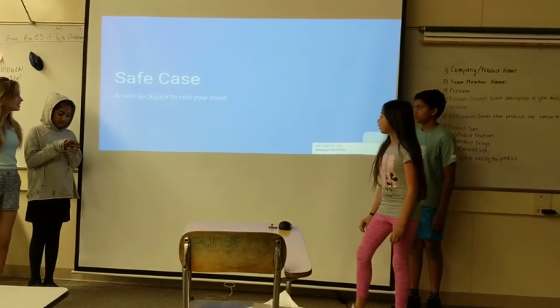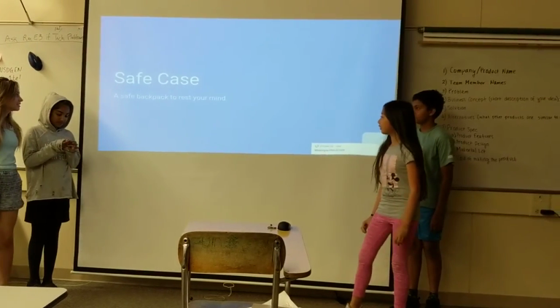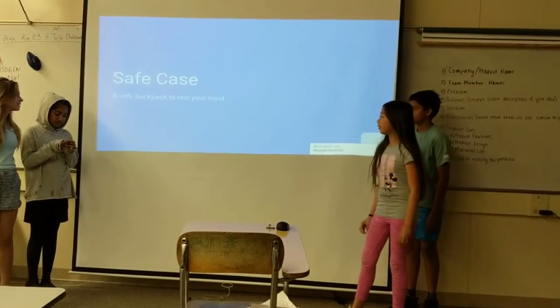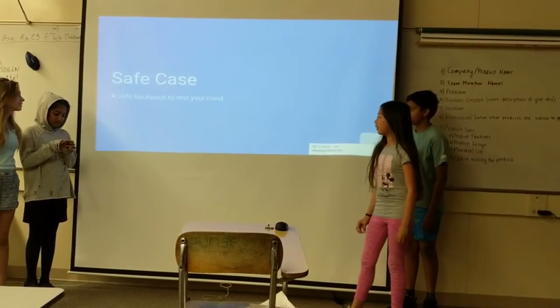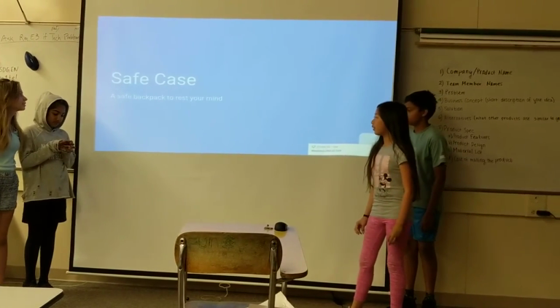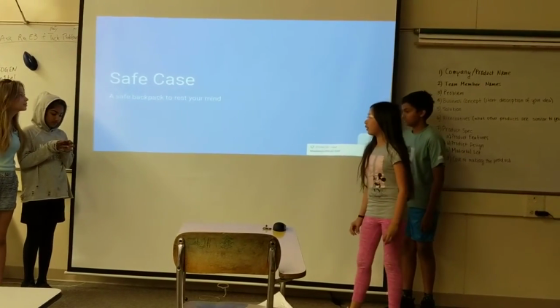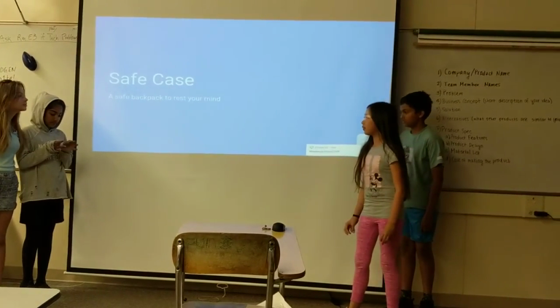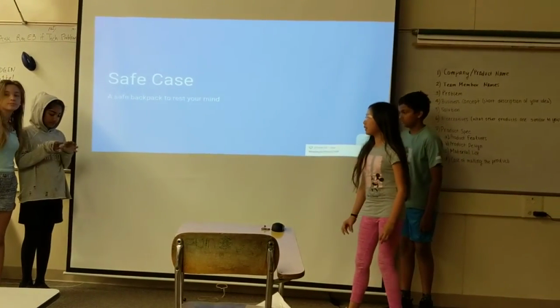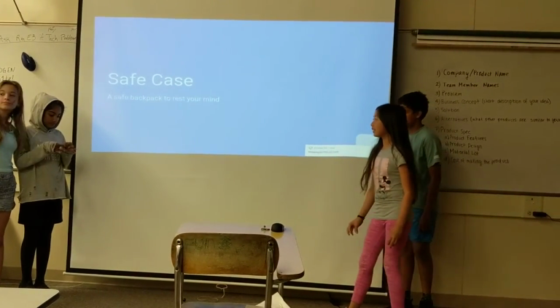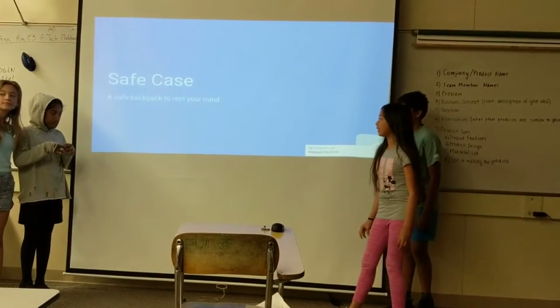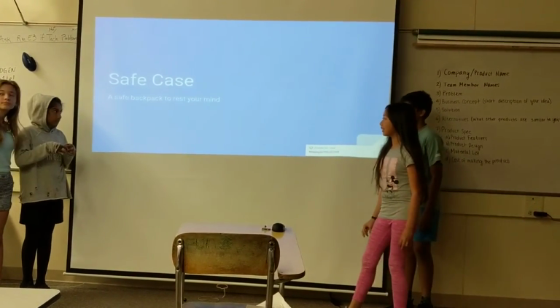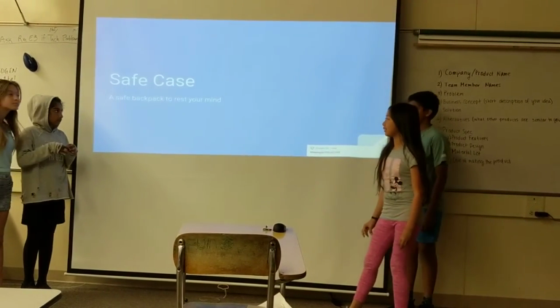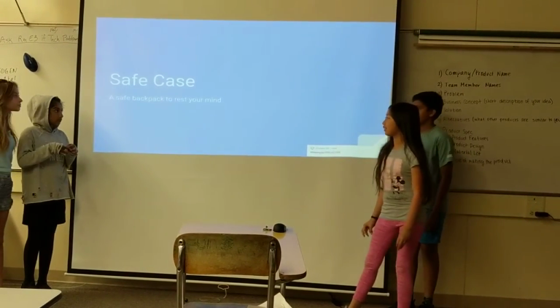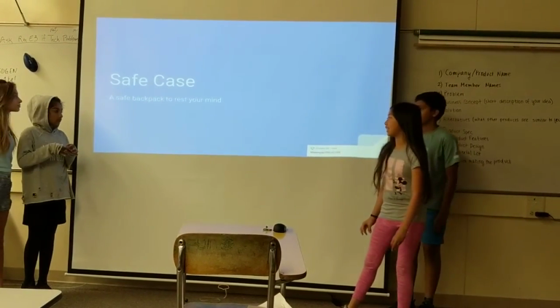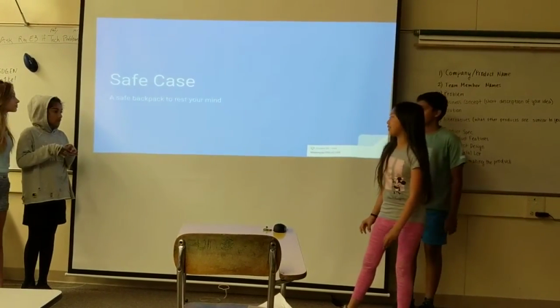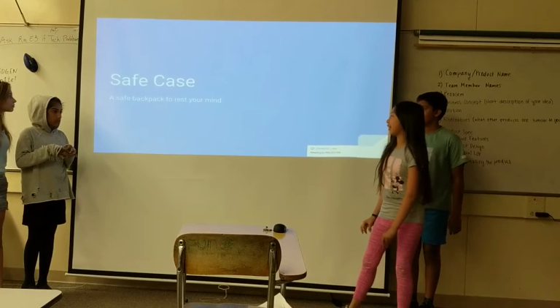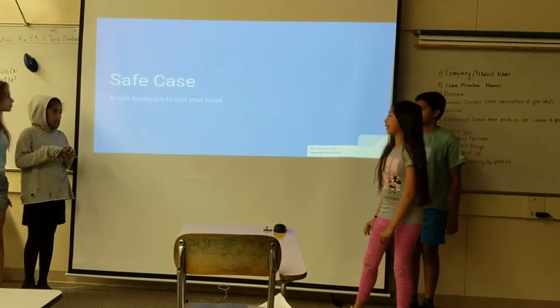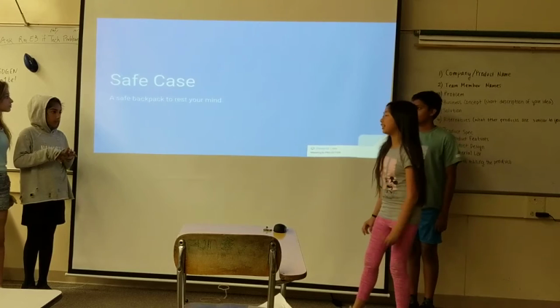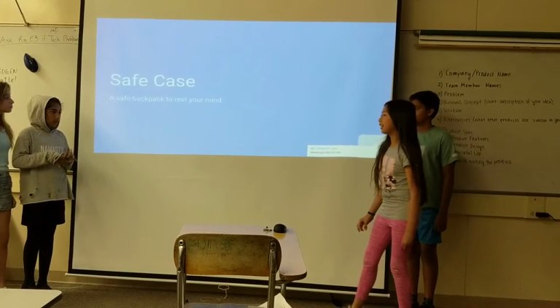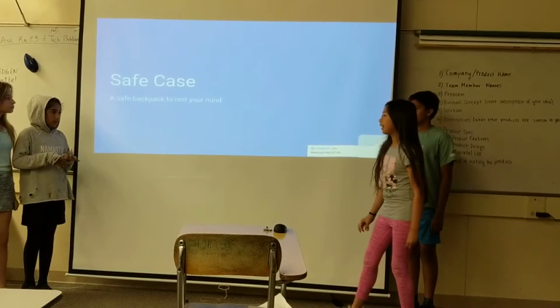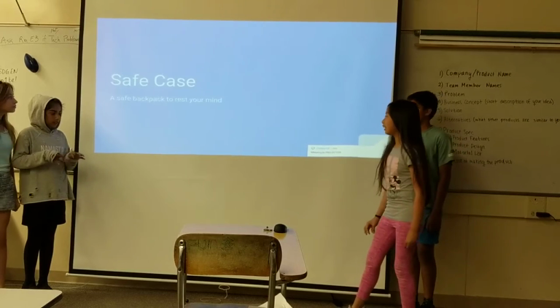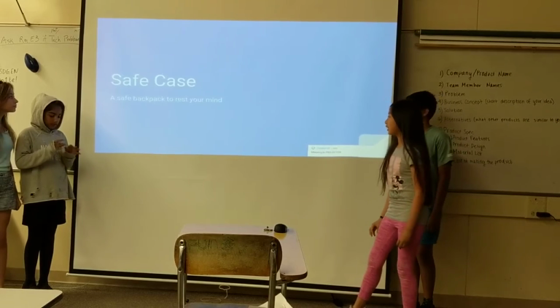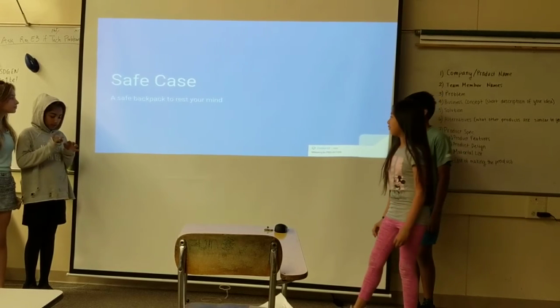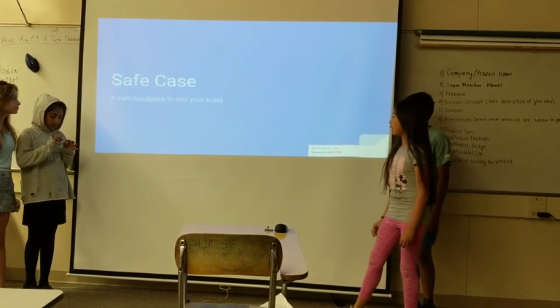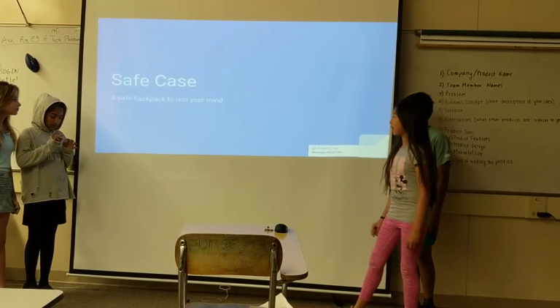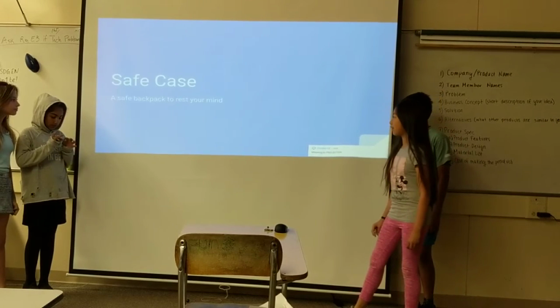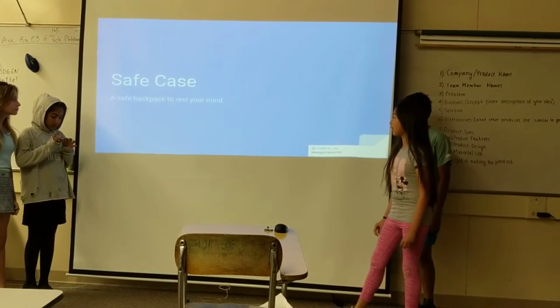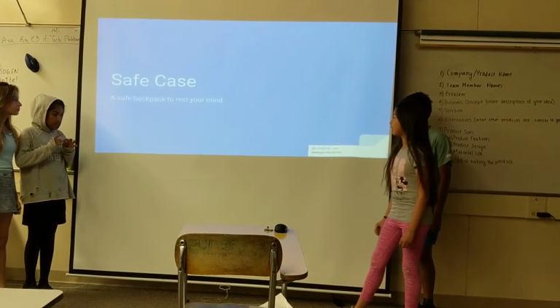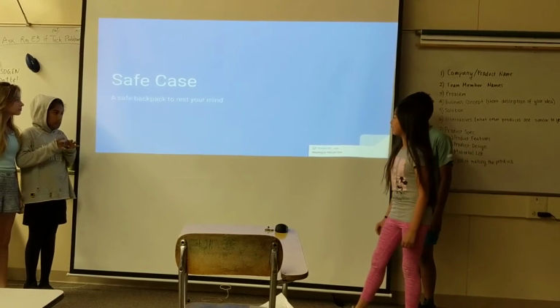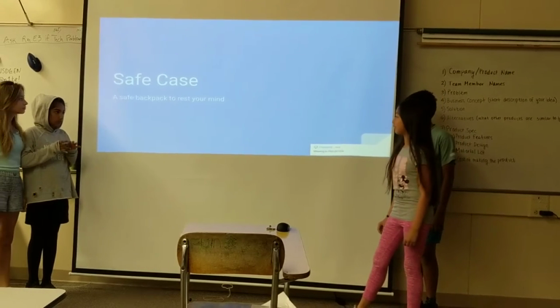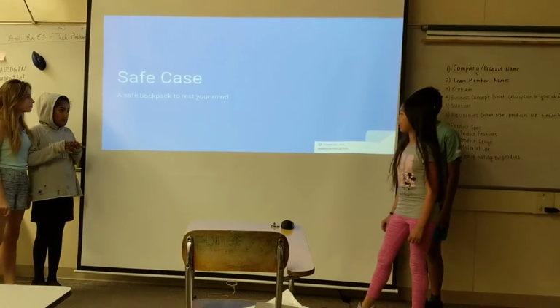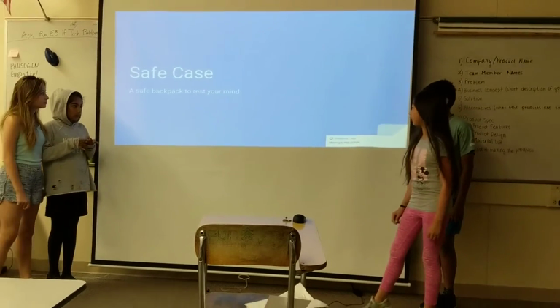Our business is called Safe Case — a safe backpack to rest your mind.